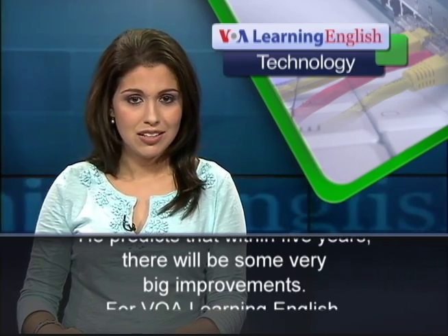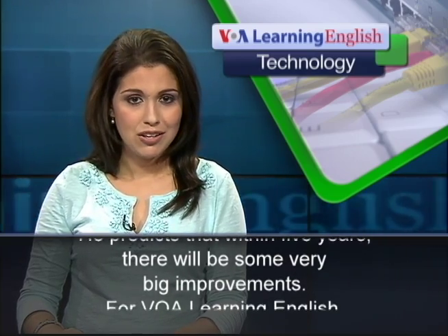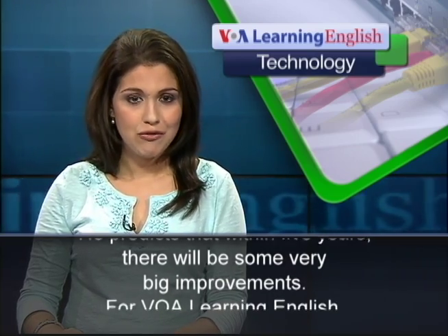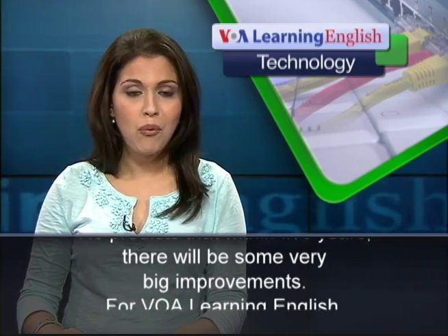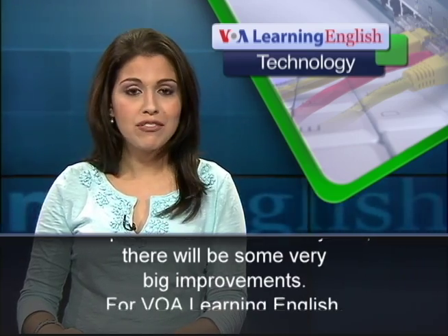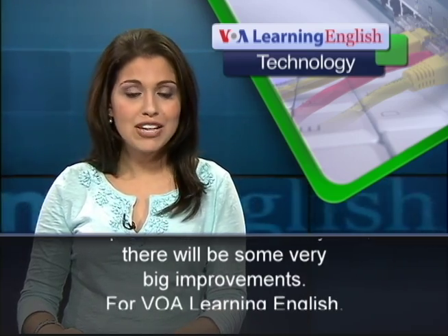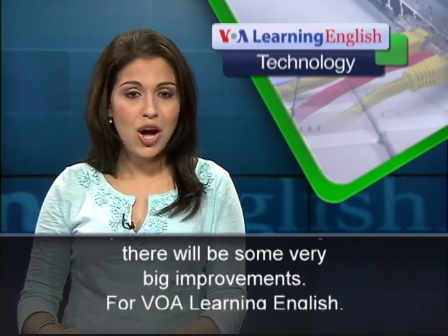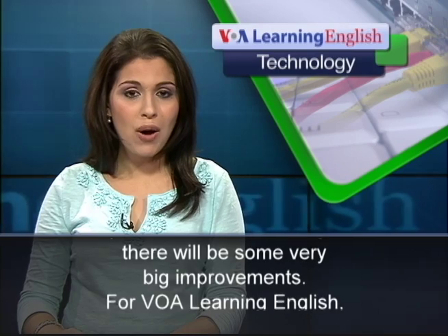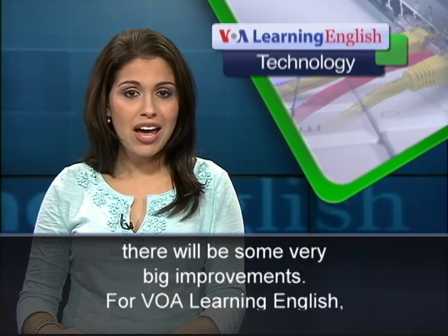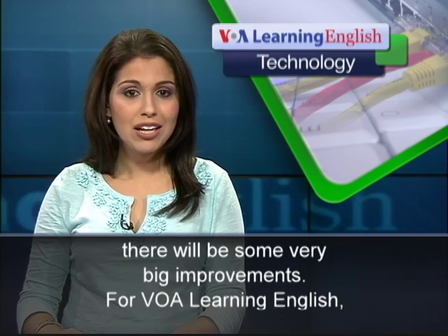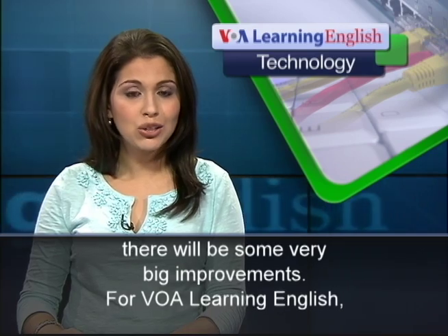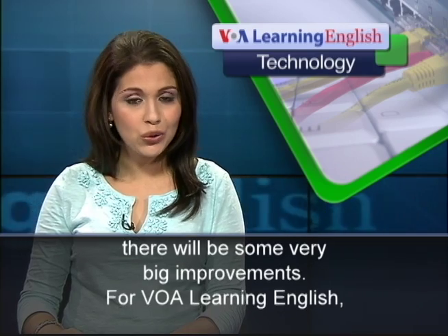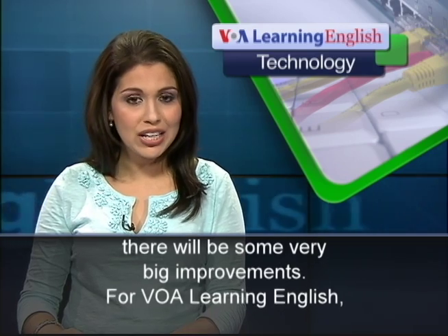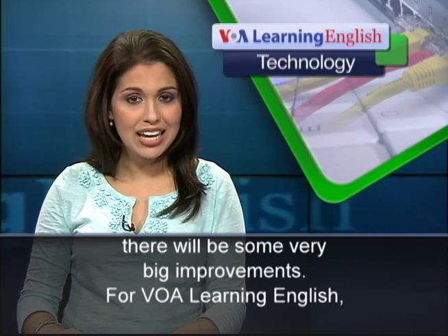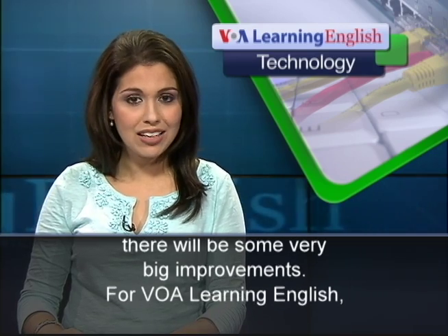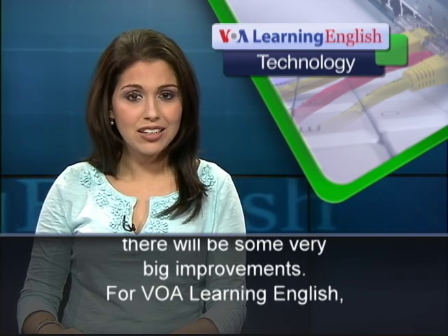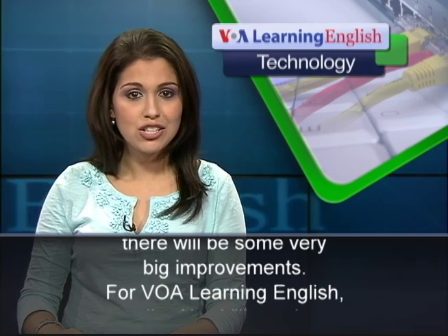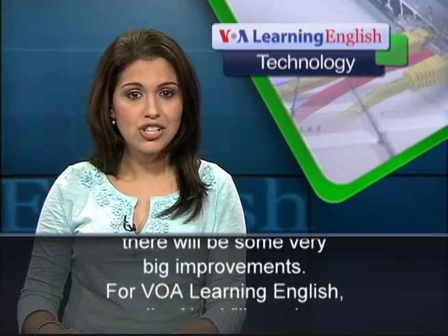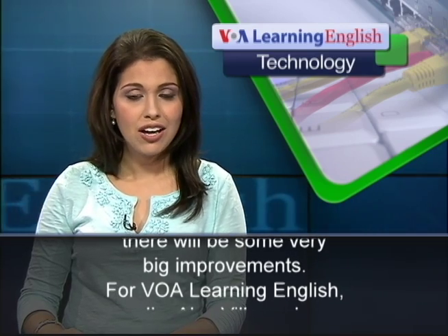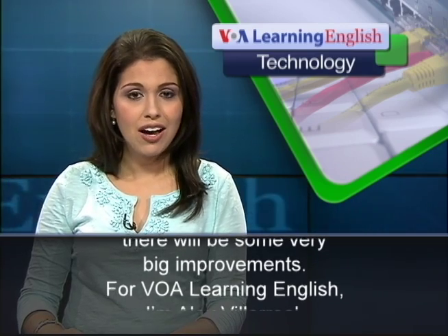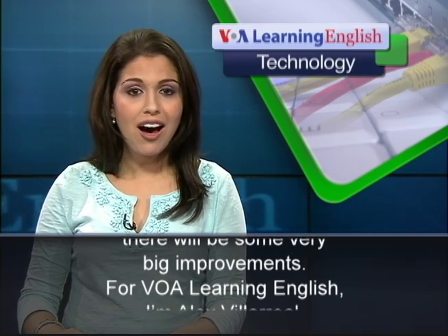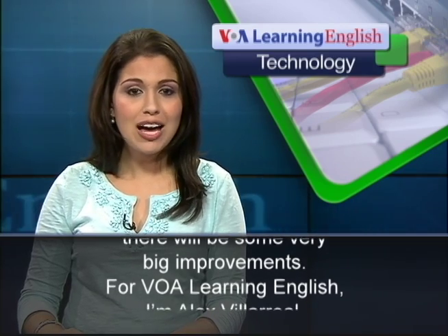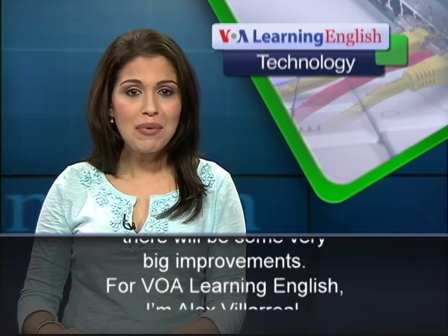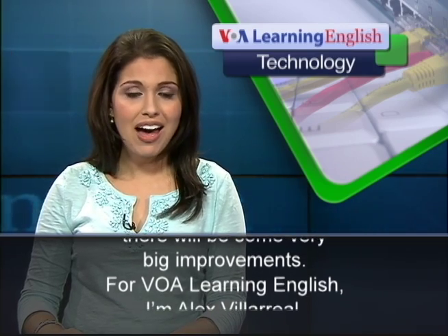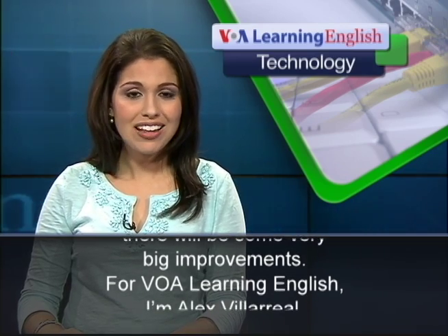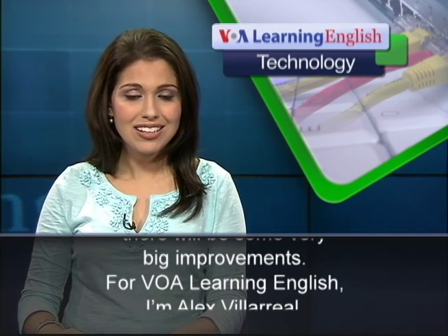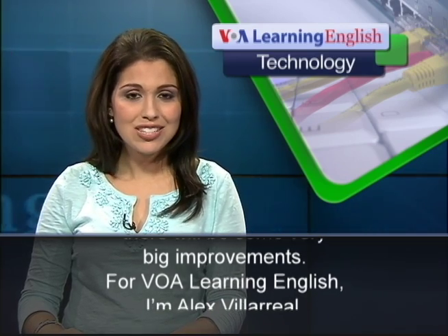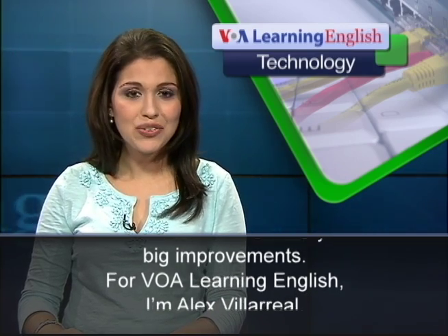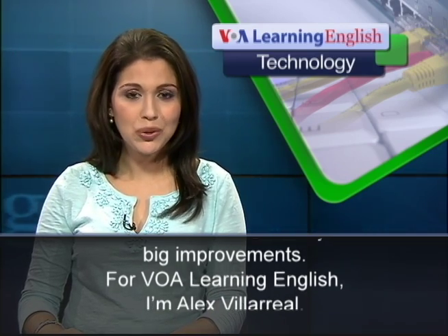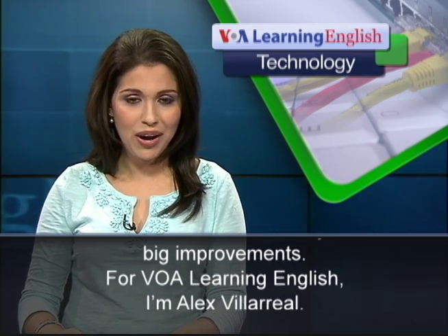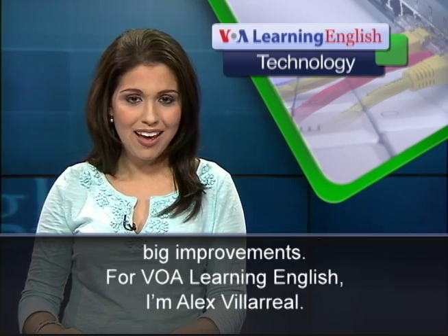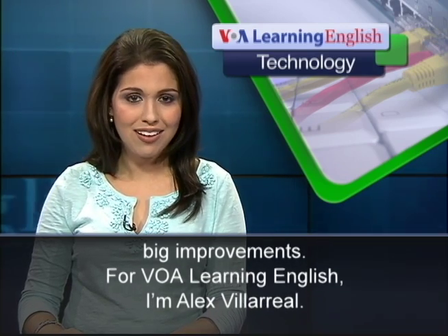For VOA Learning English, I'm Alex Villarreal.